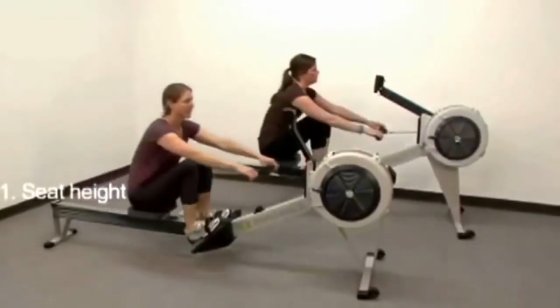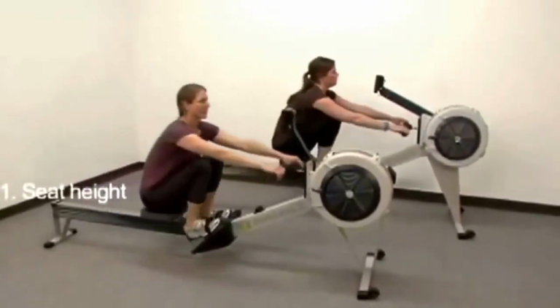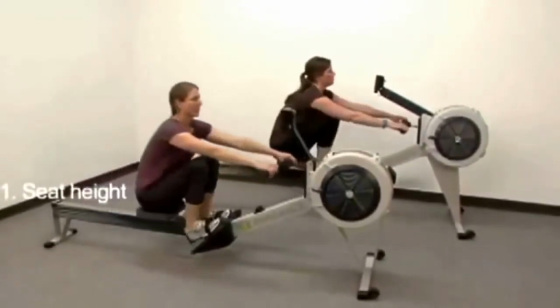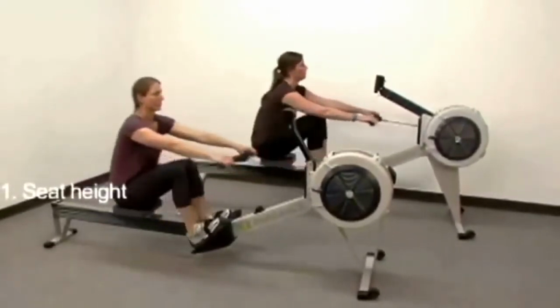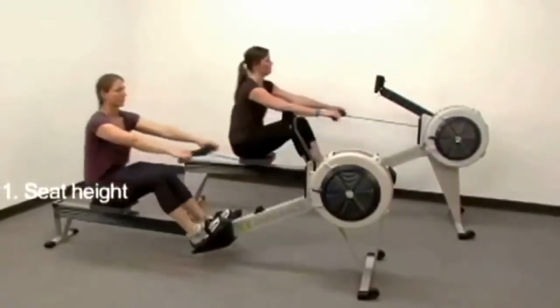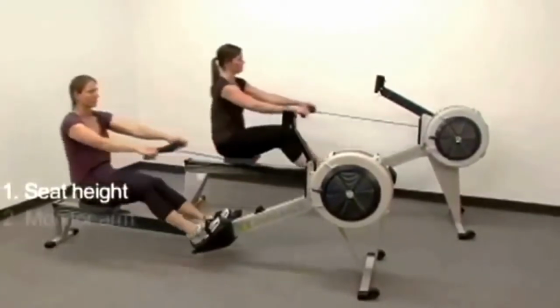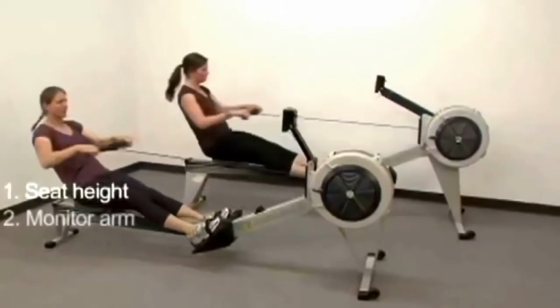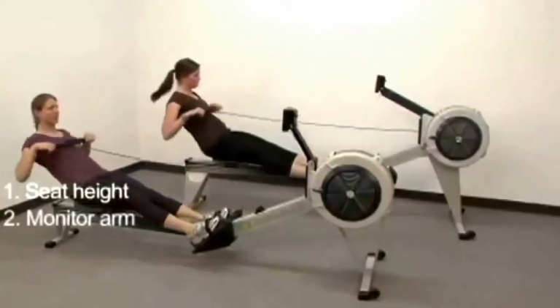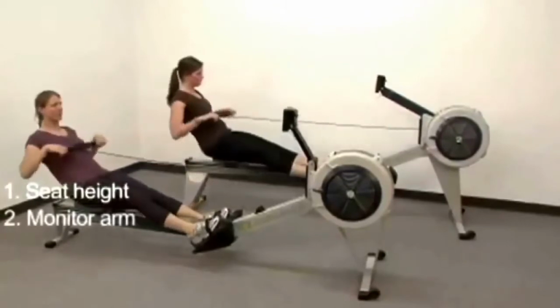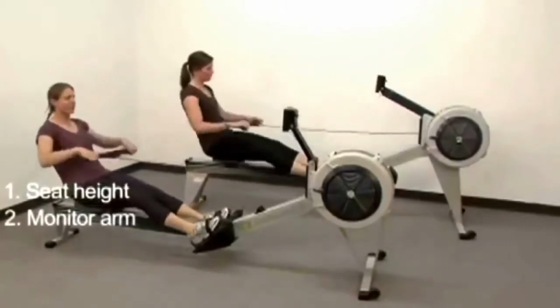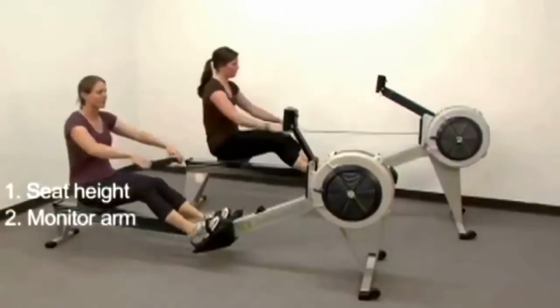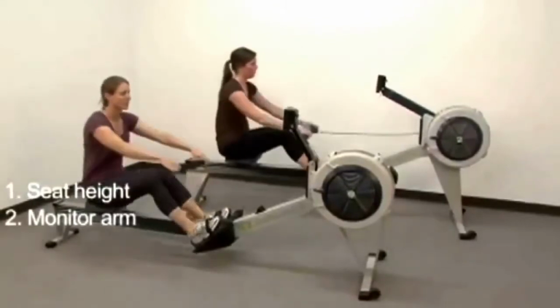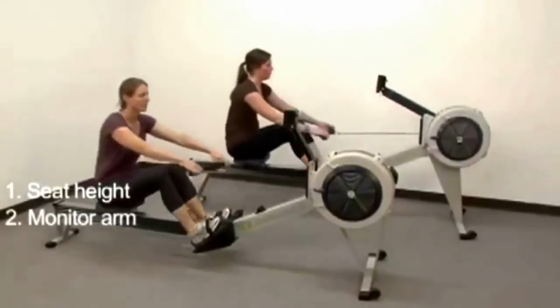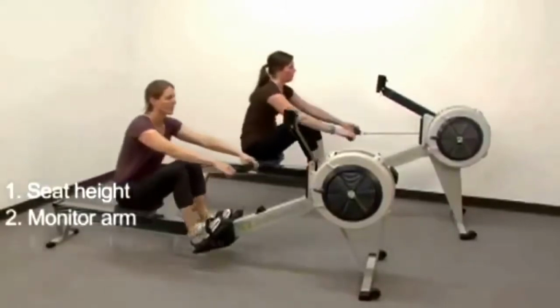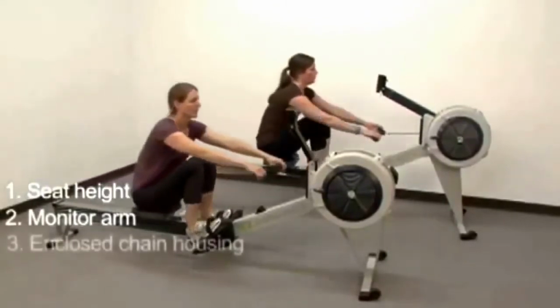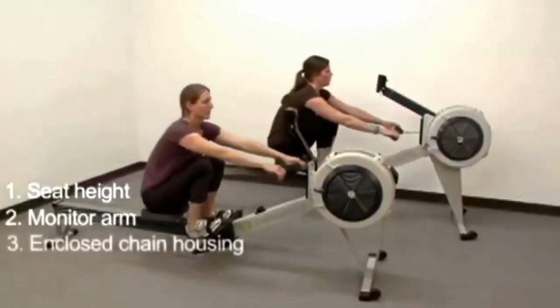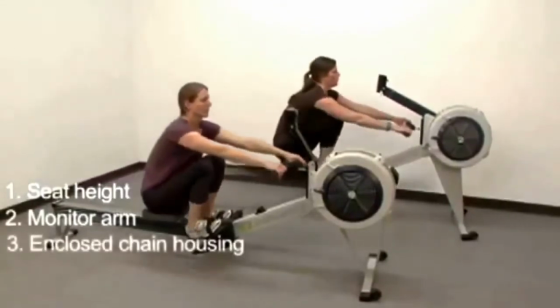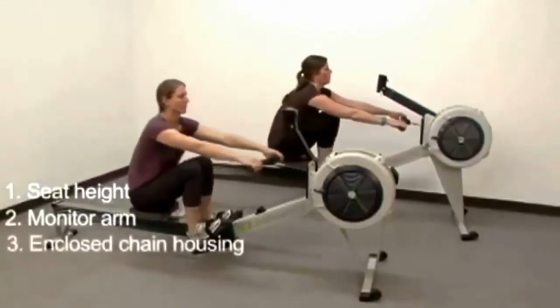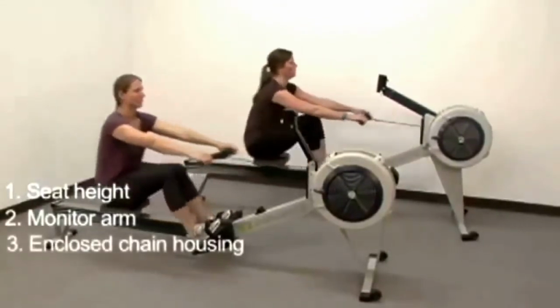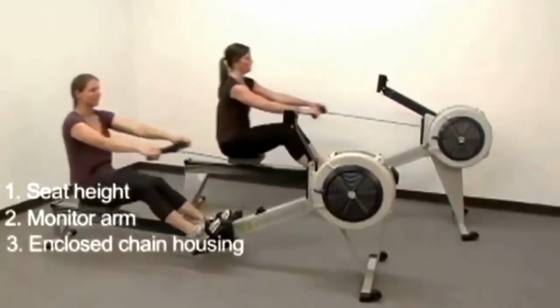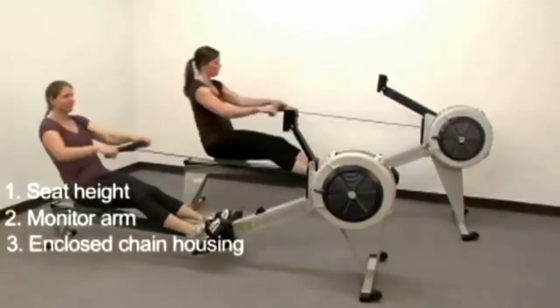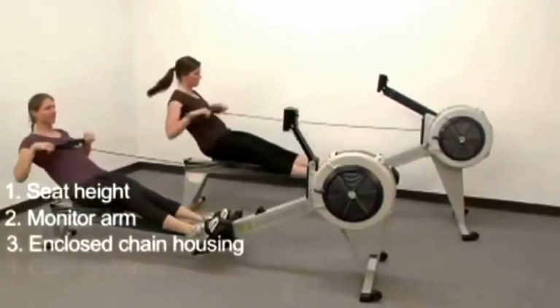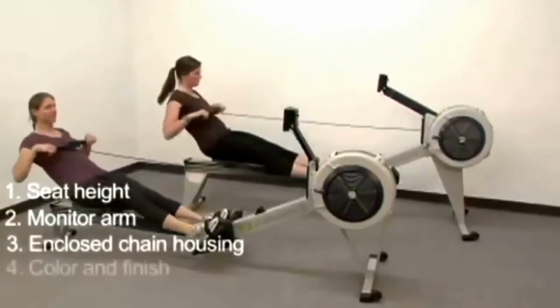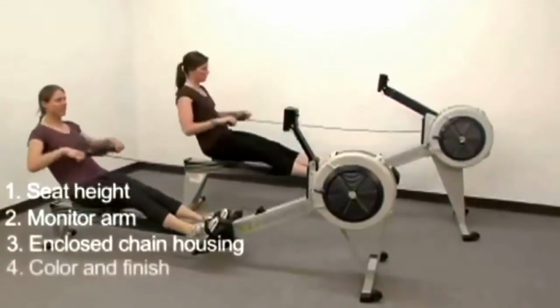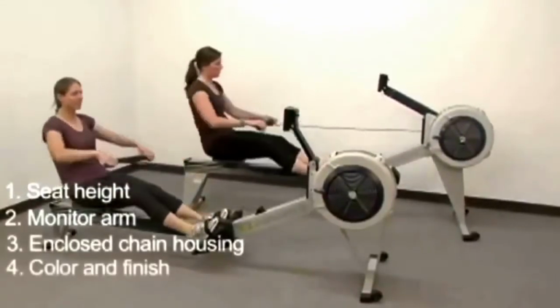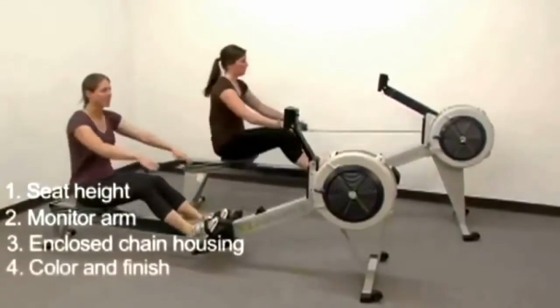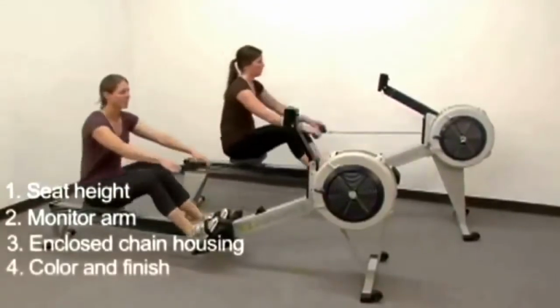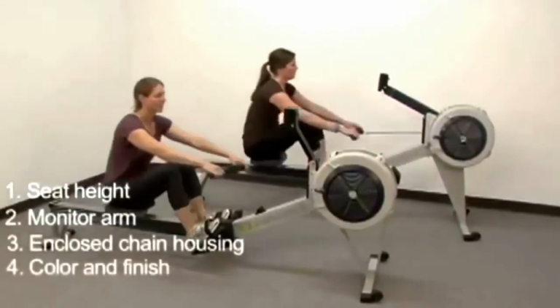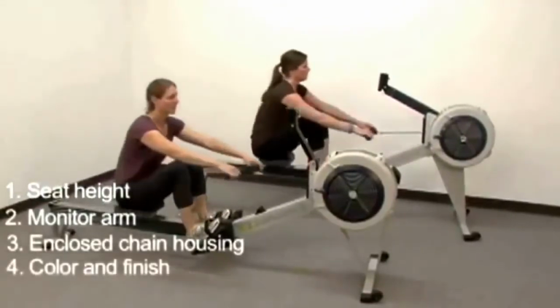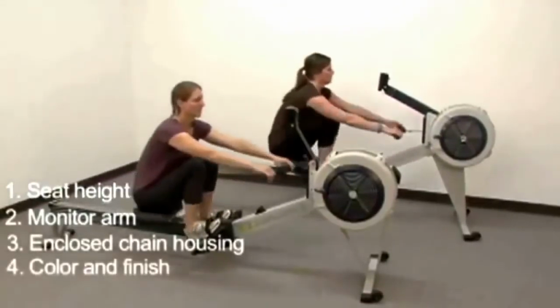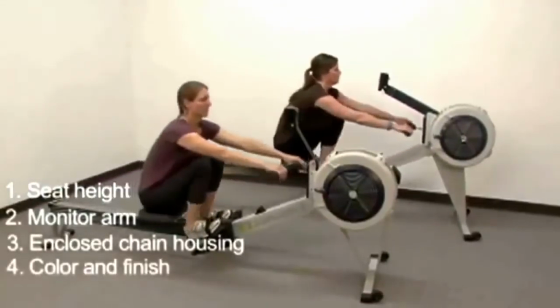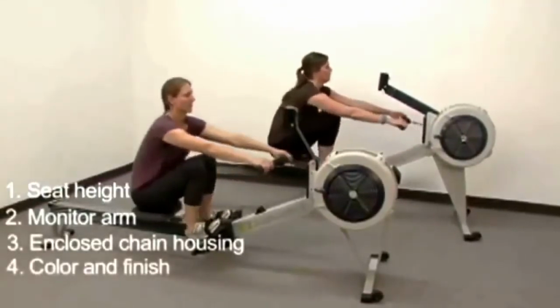The key differences include: Seat Height, Monitor Arm, Enclosed Chain Housing, and Color and Finish.